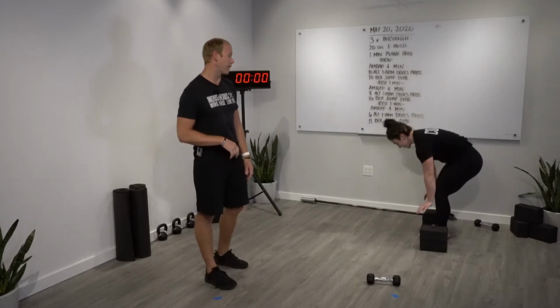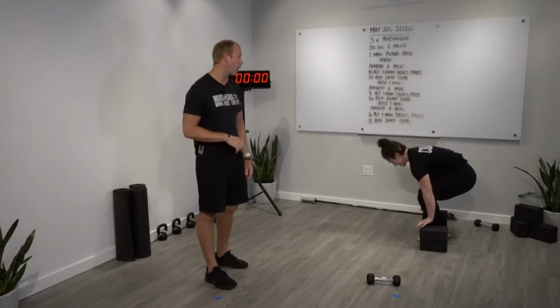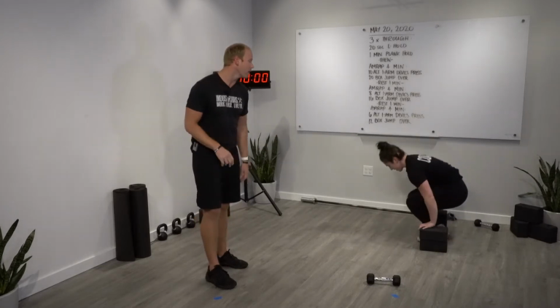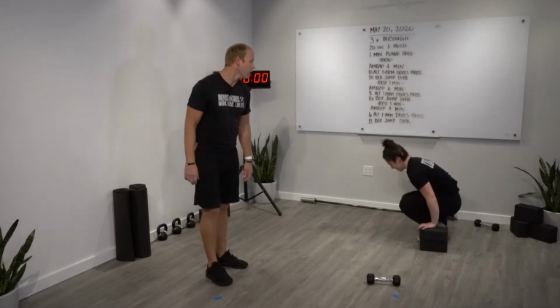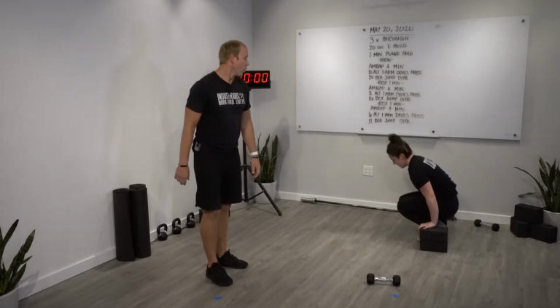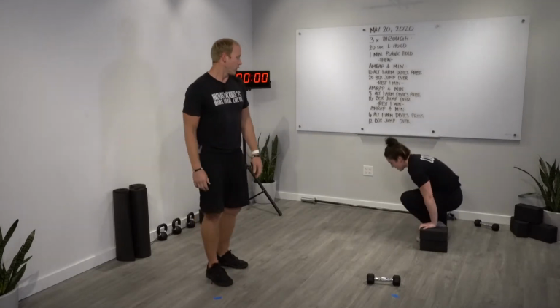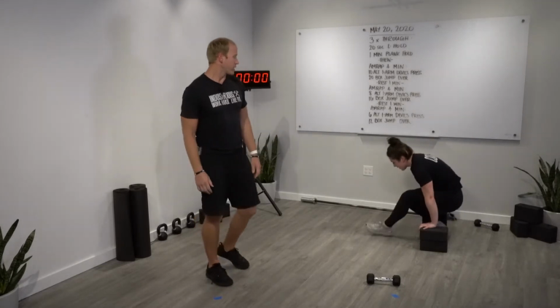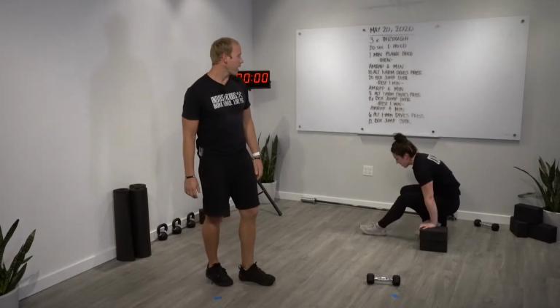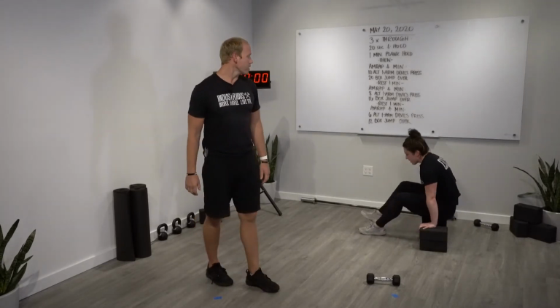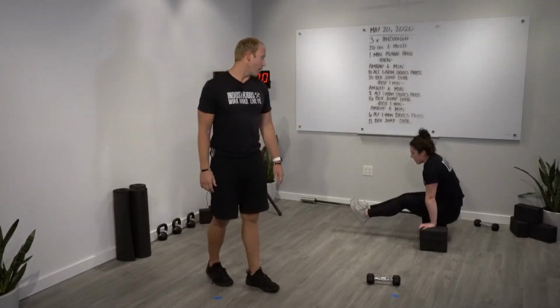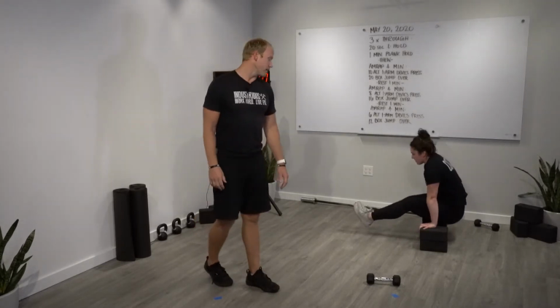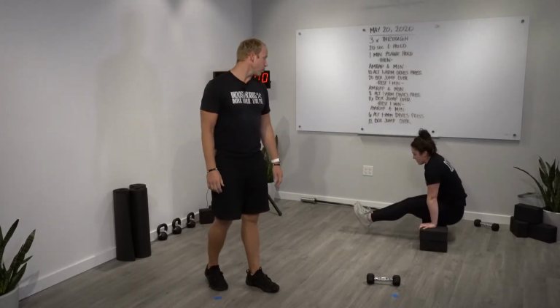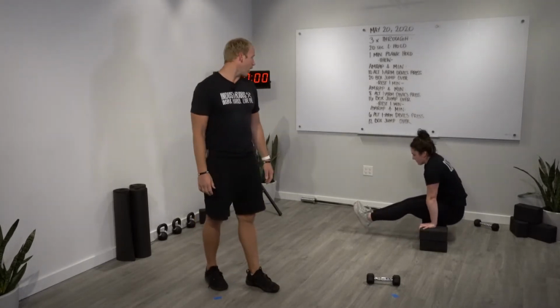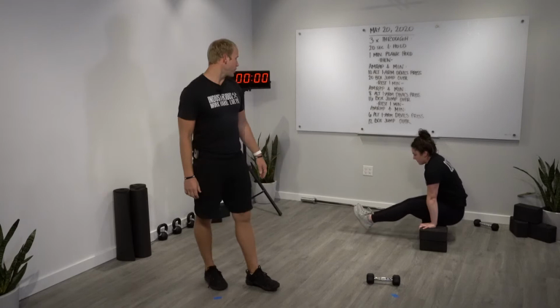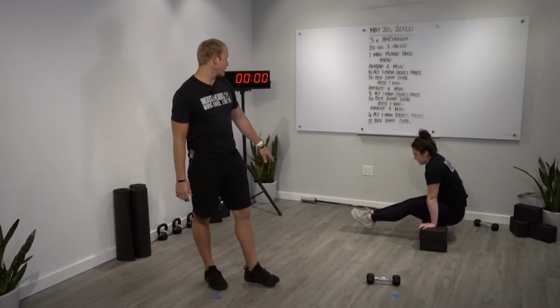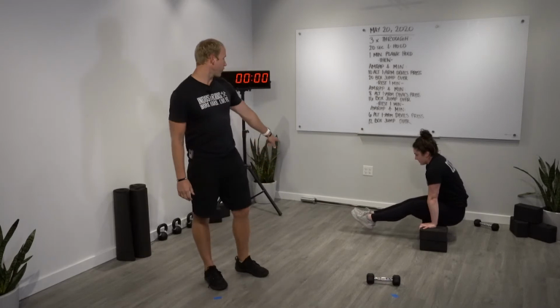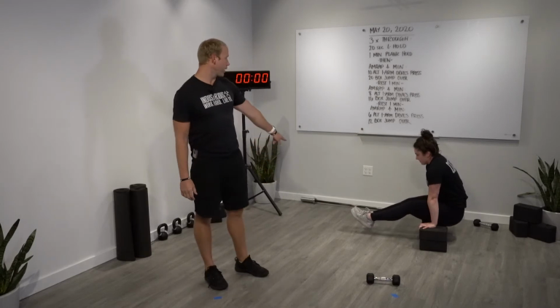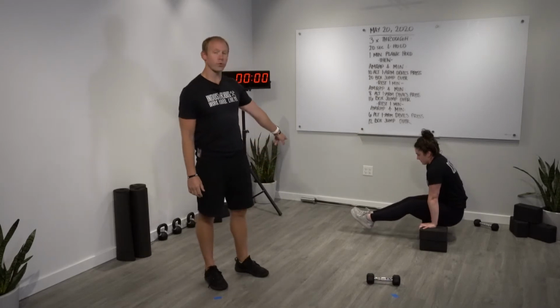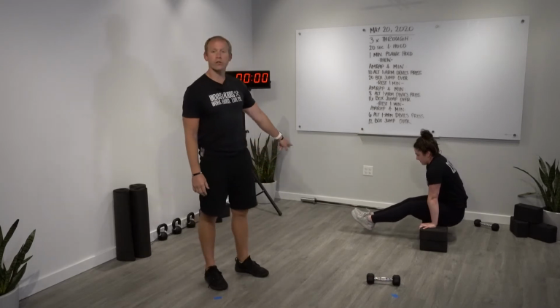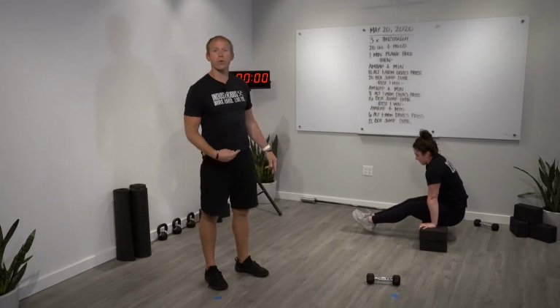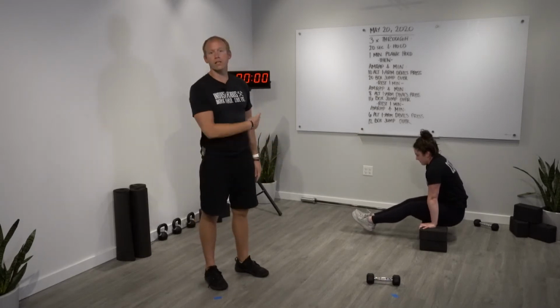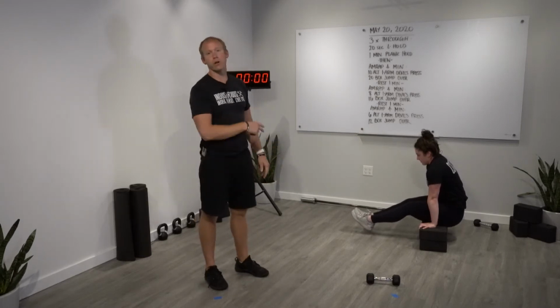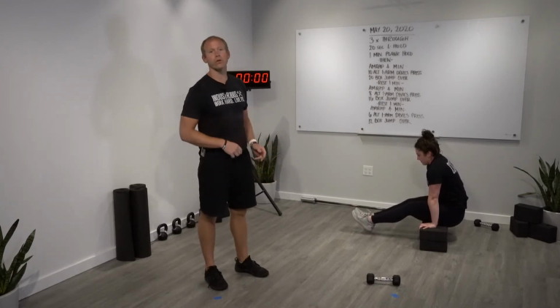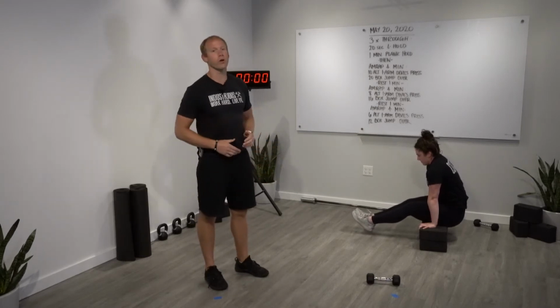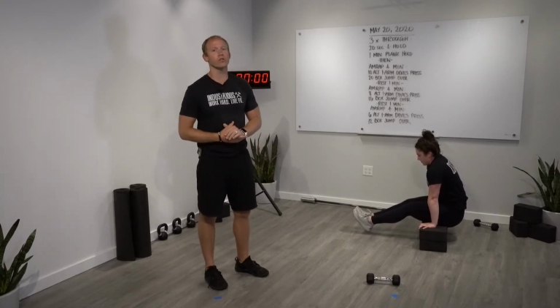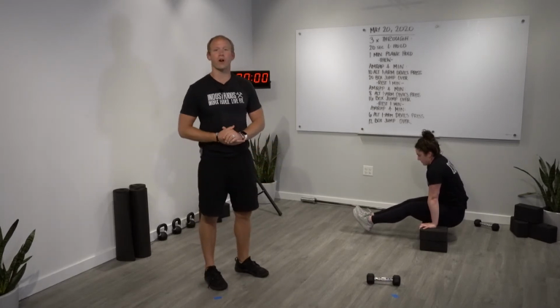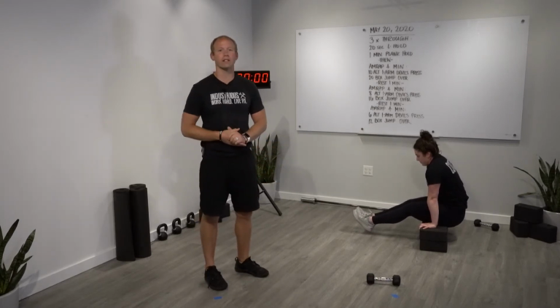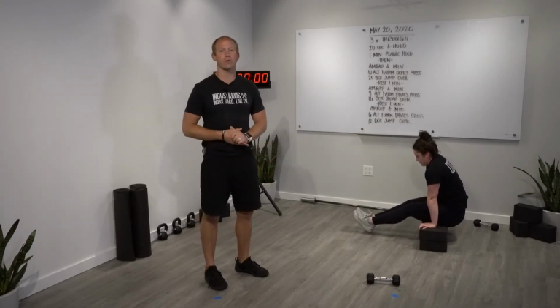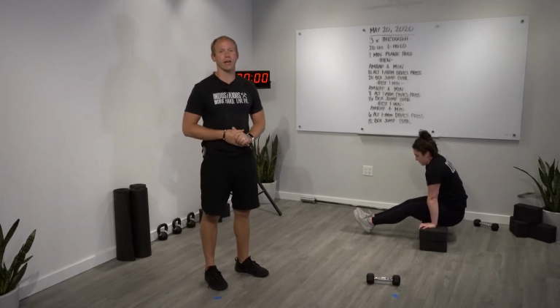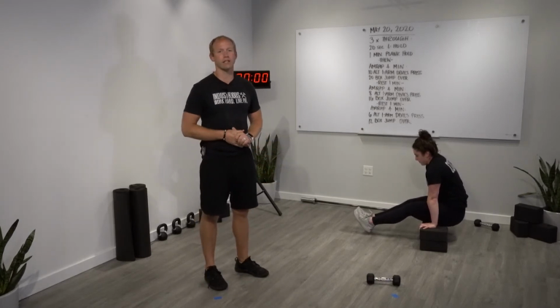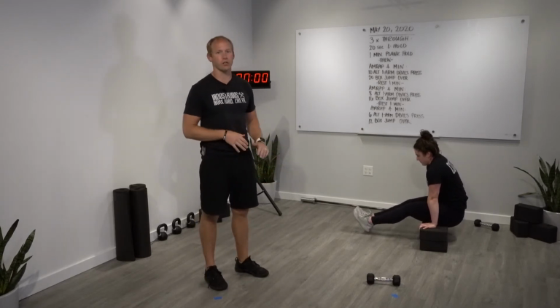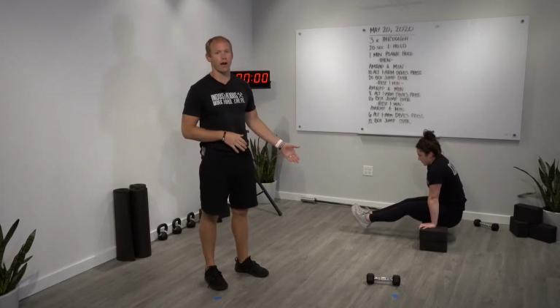It's very hard. We're gonna stabilize on some sort of objects, and then from here squeeze those quads, point those toes, and try not to let those legs touch the ground.